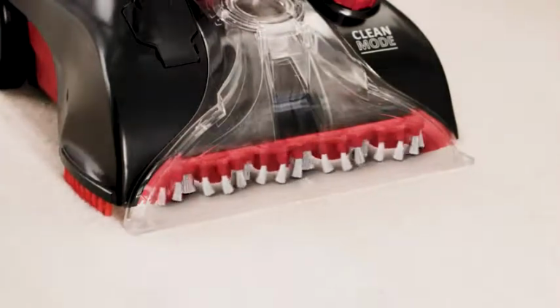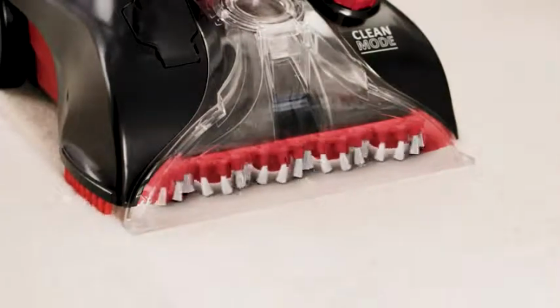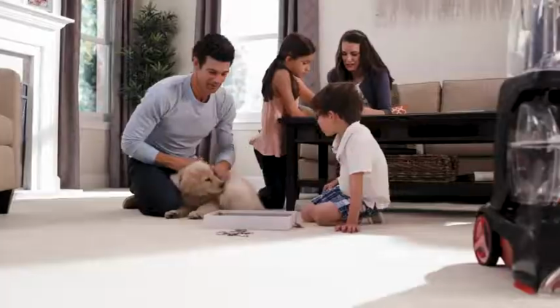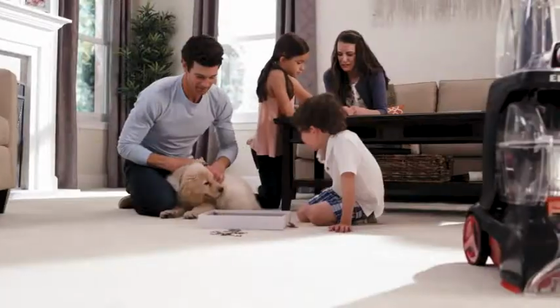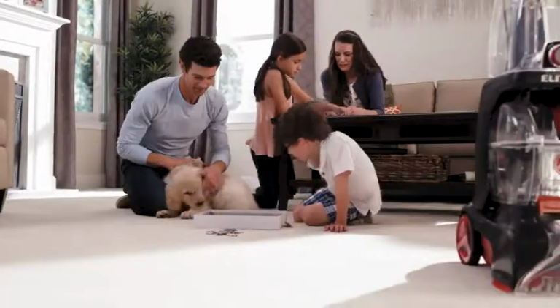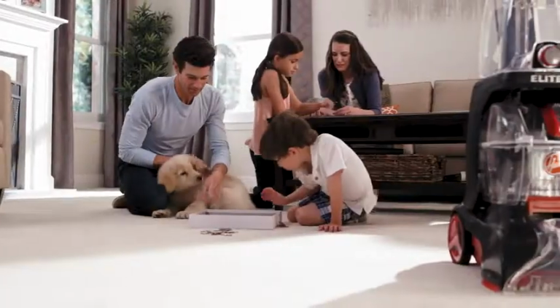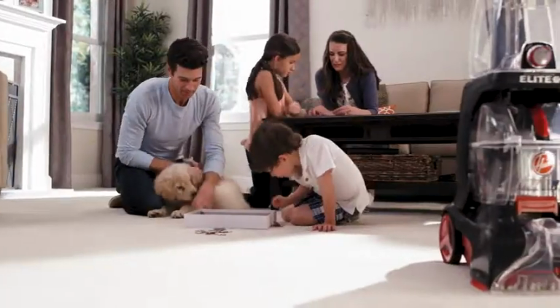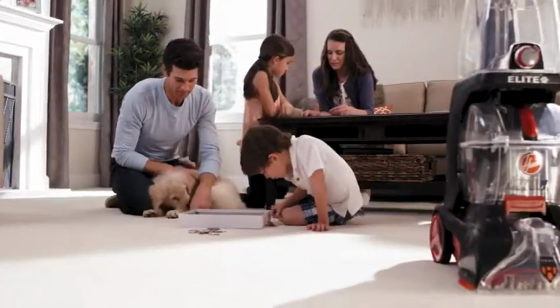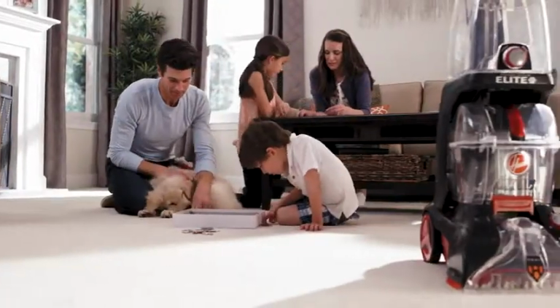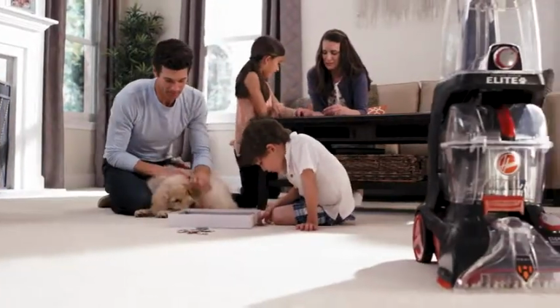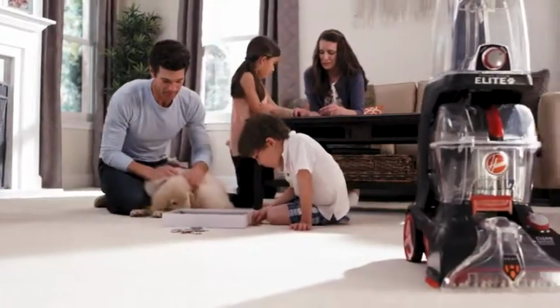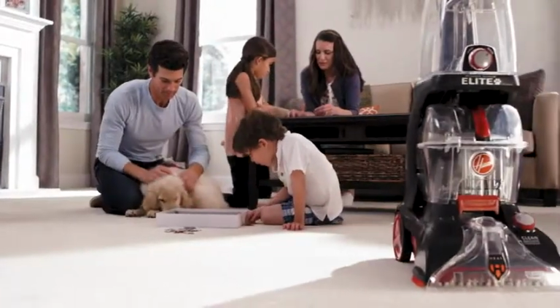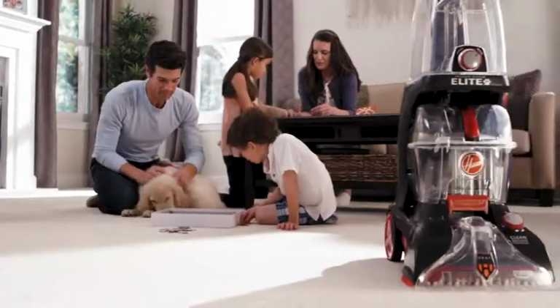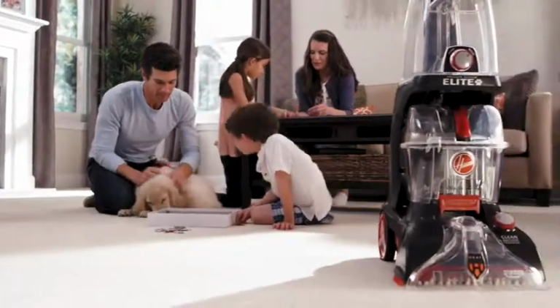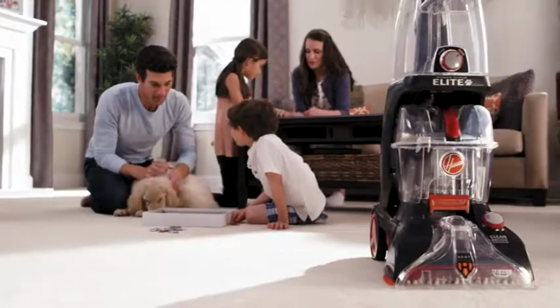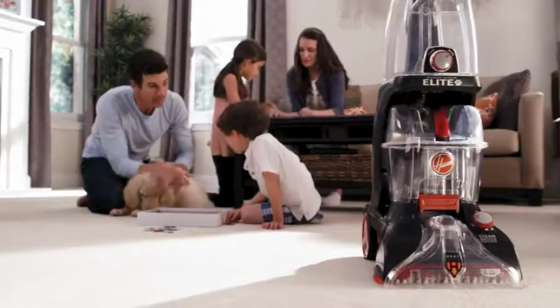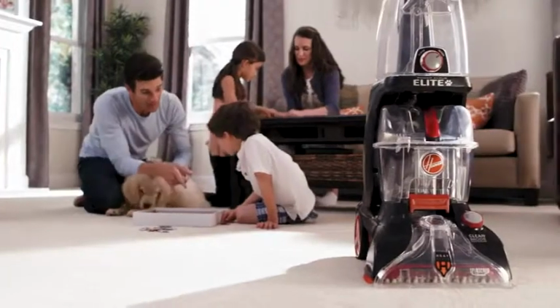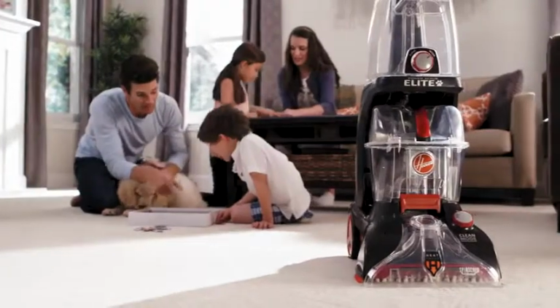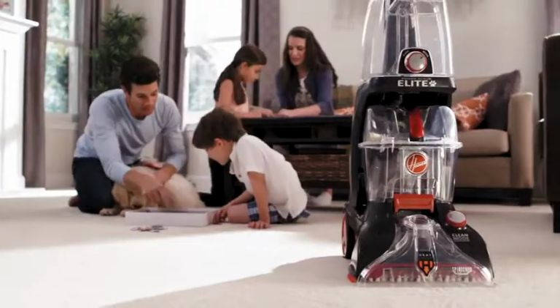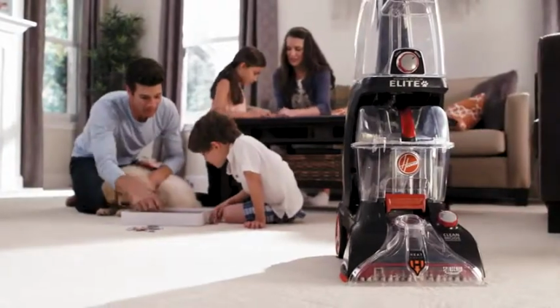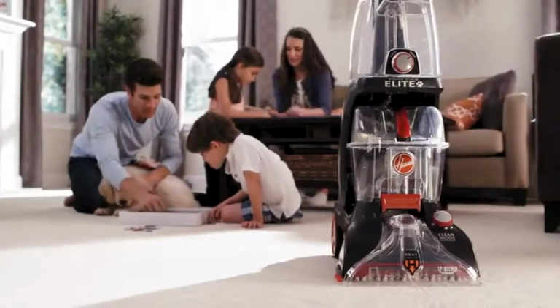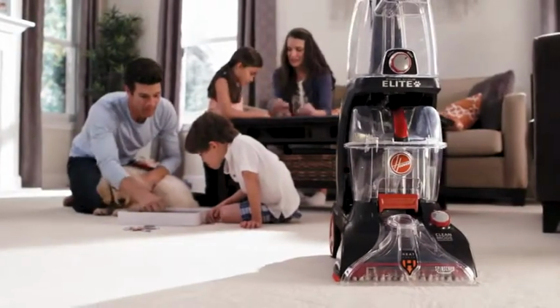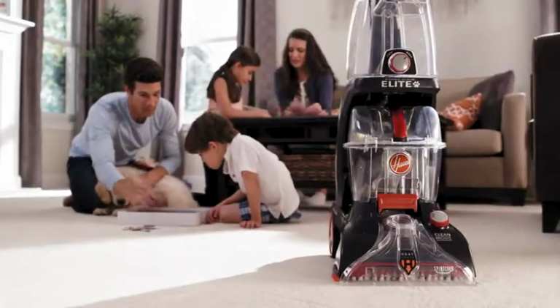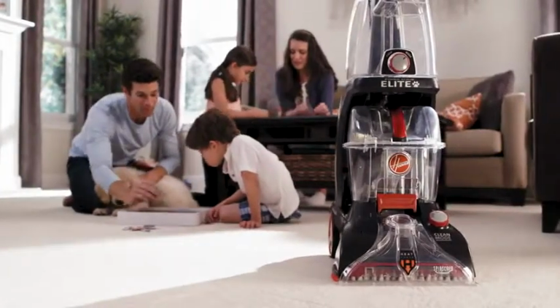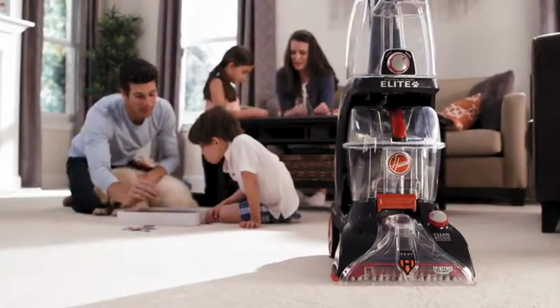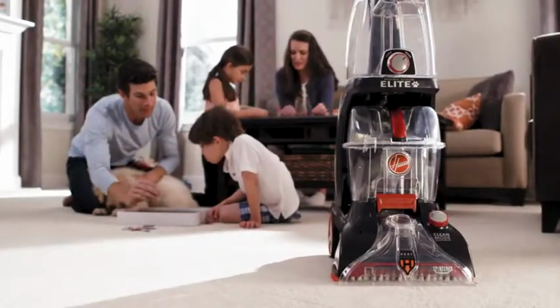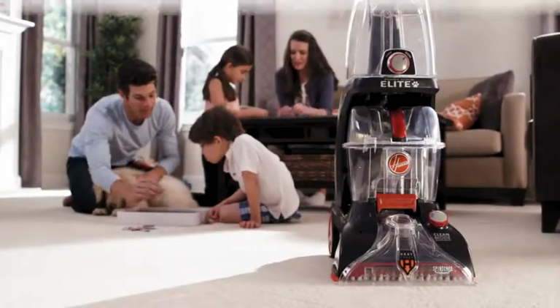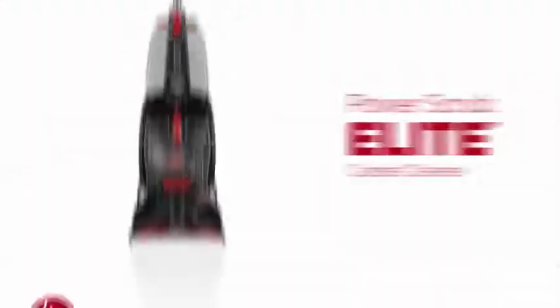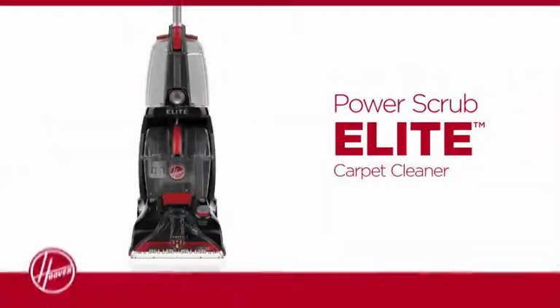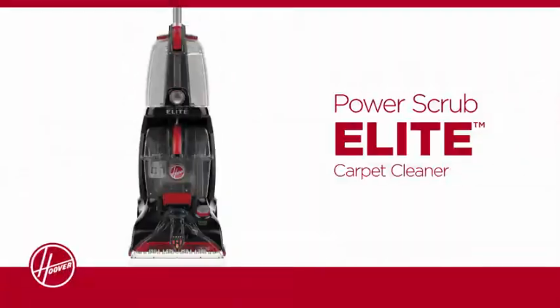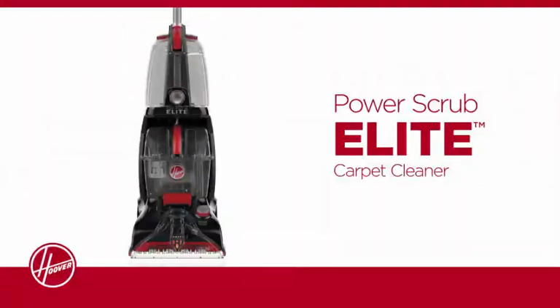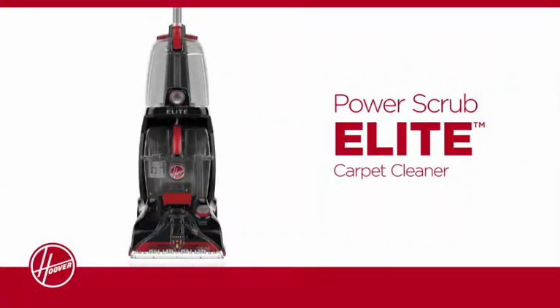So finally, there's a way to enjoy your clean home in less time. The Power Scrub Elite Carpet Cleaner by Hoover.